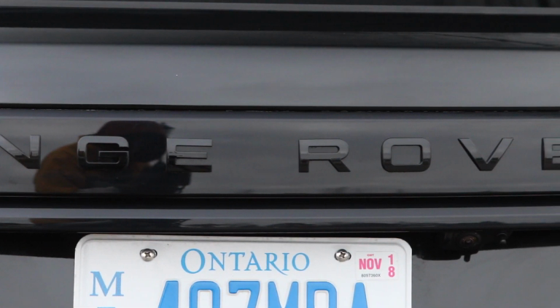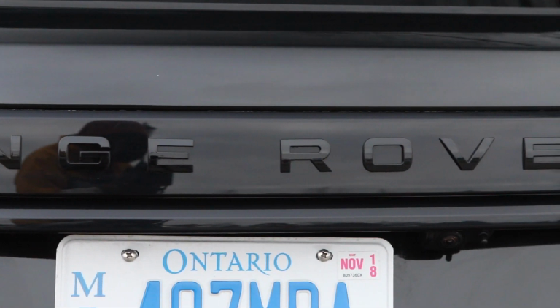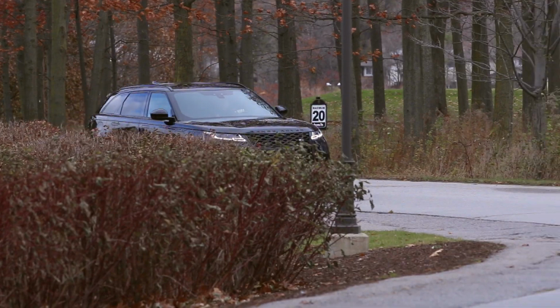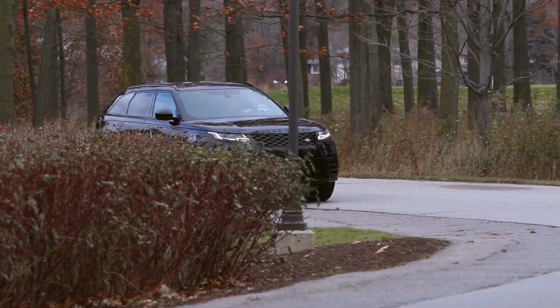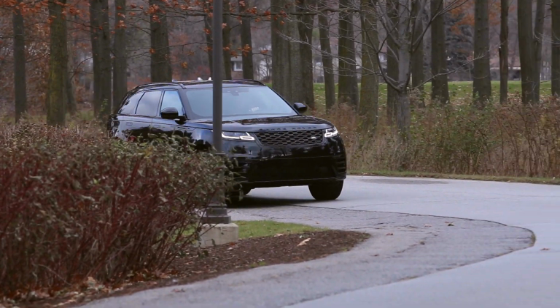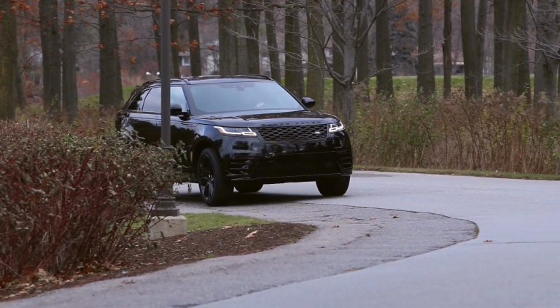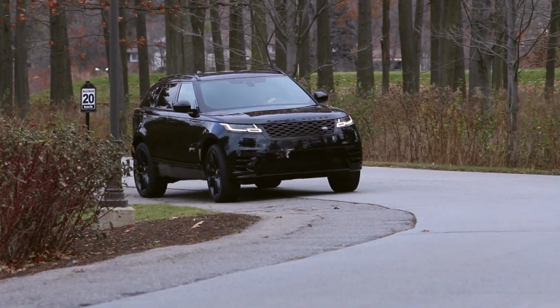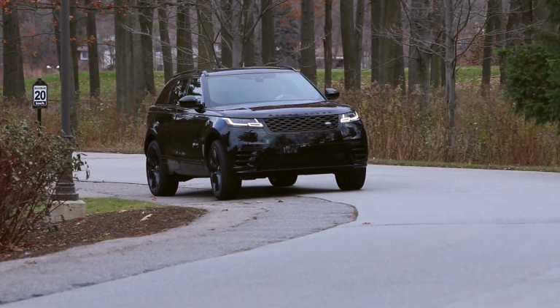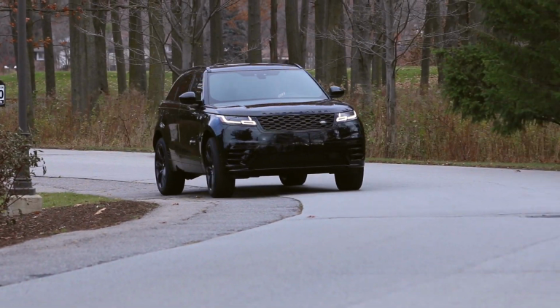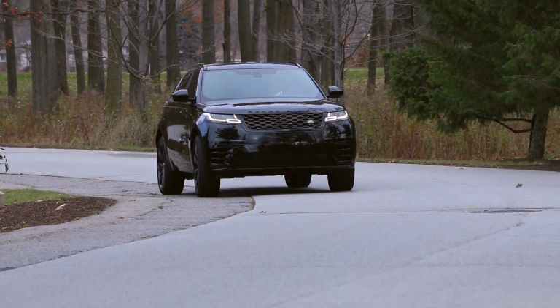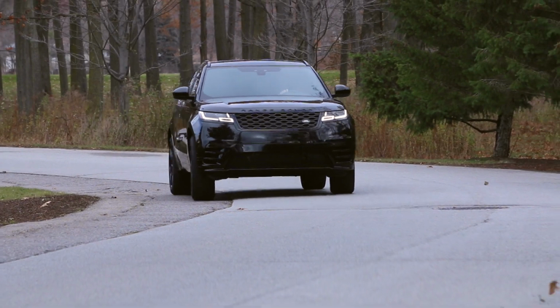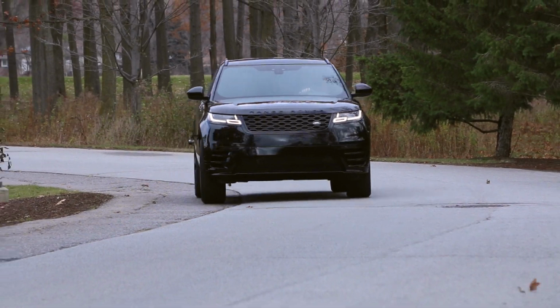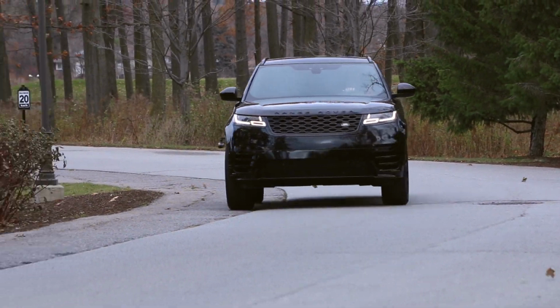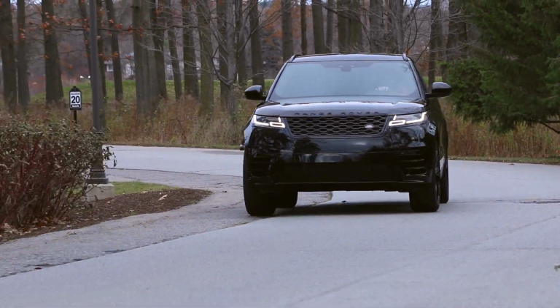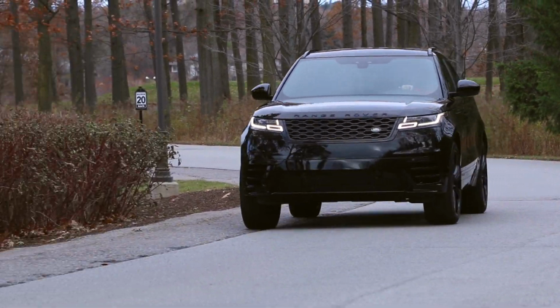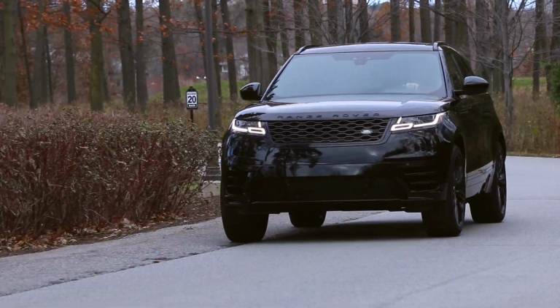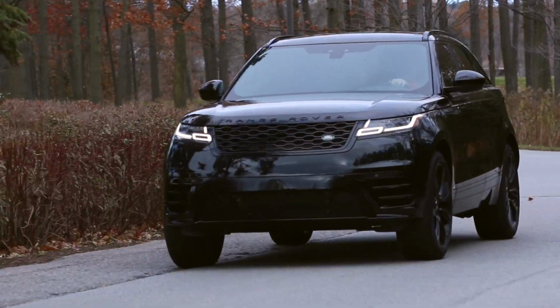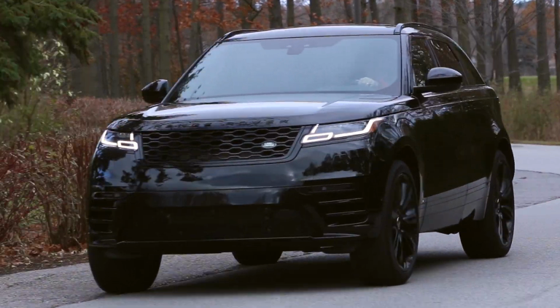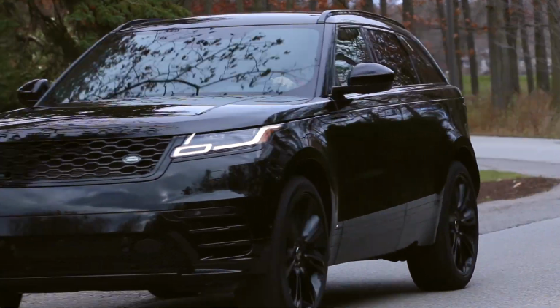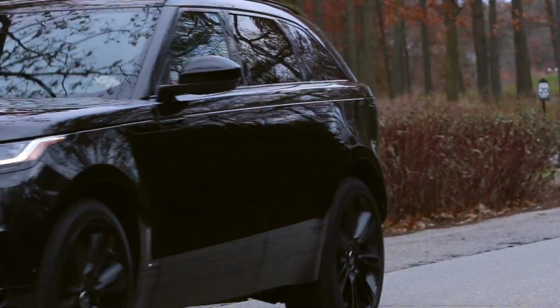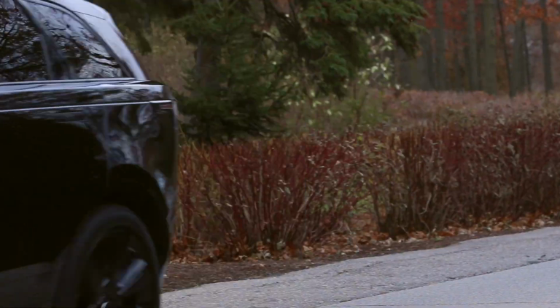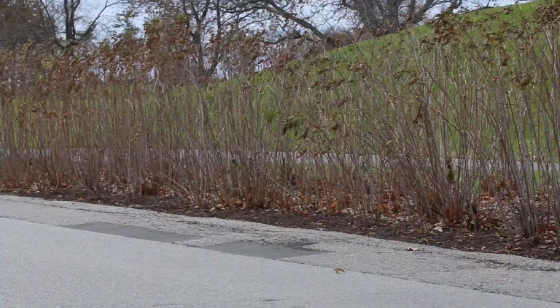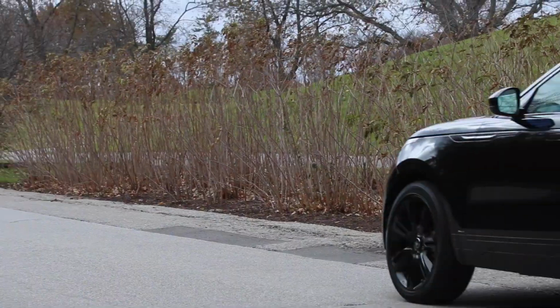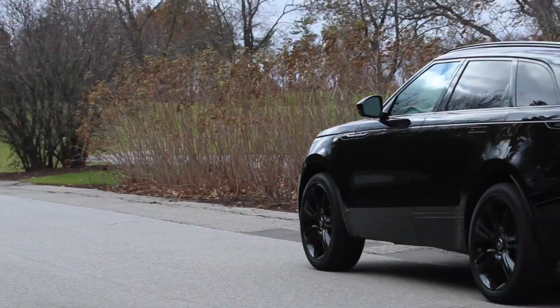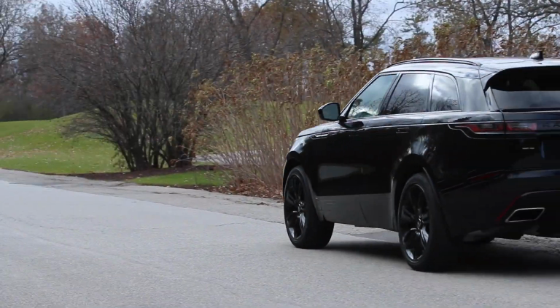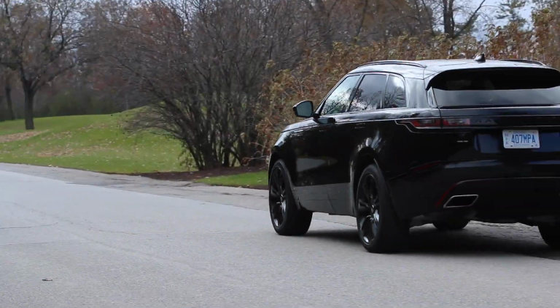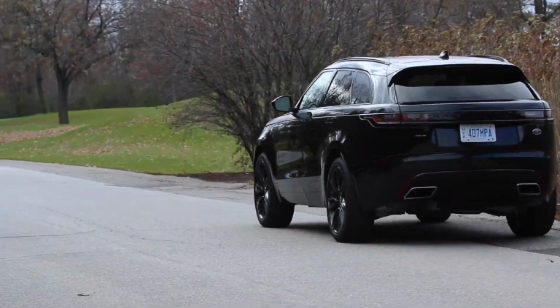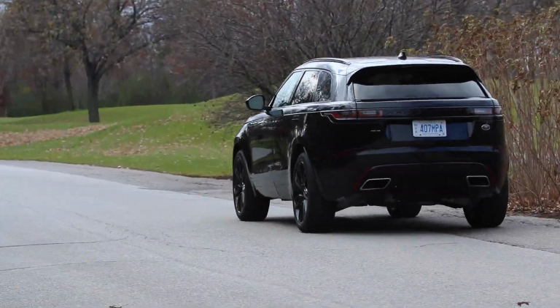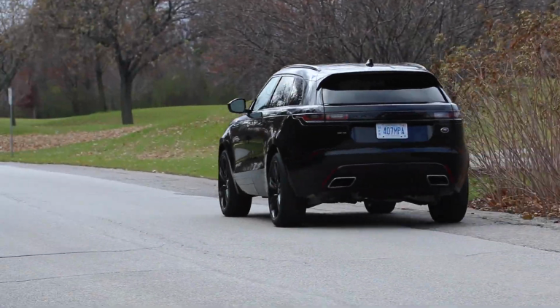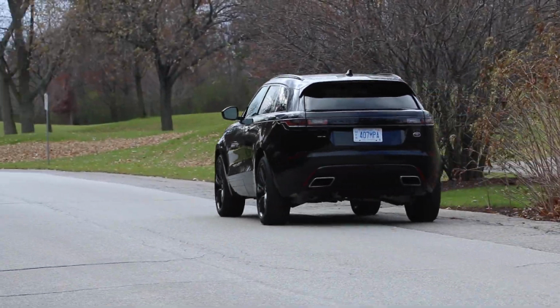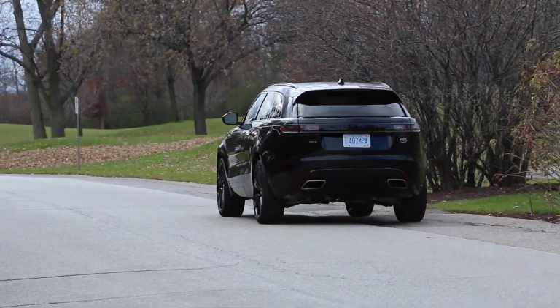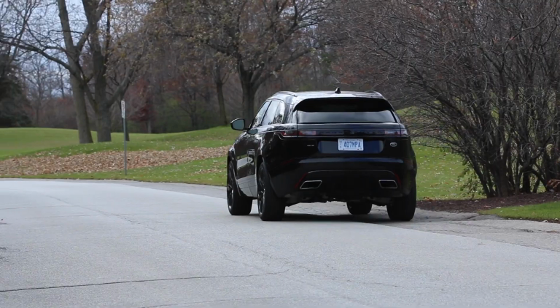We're driving the 2018 Range Rover Velar, Range Rover's latest luxury SUV.